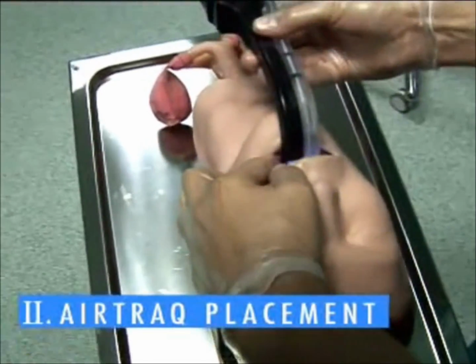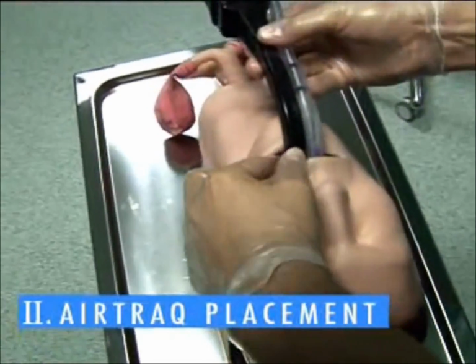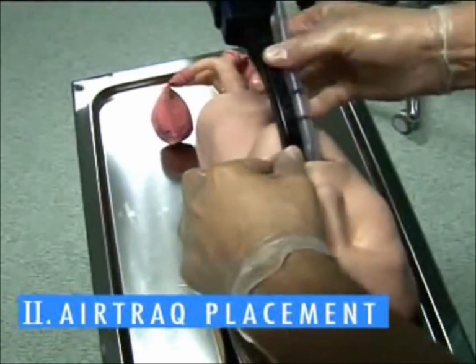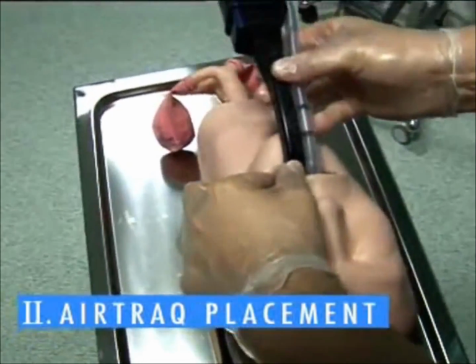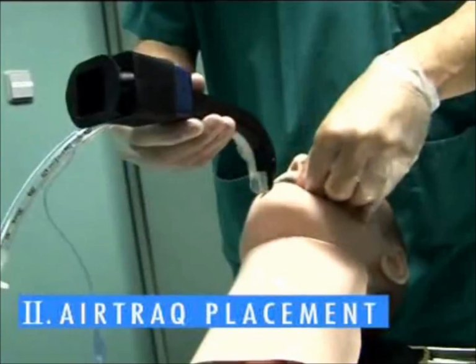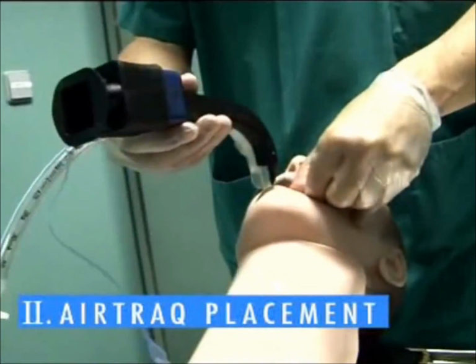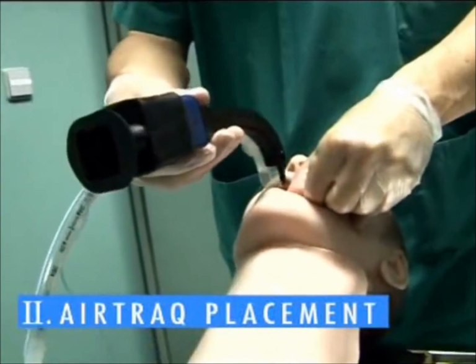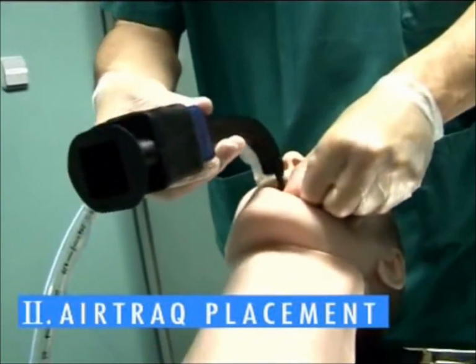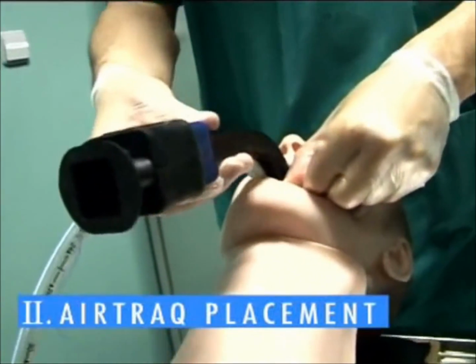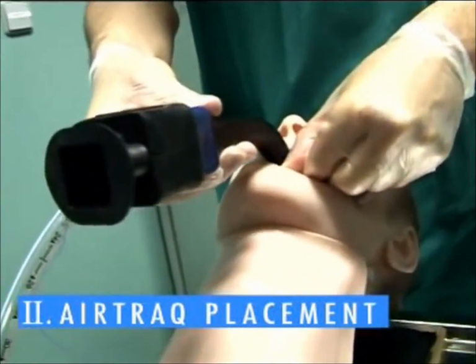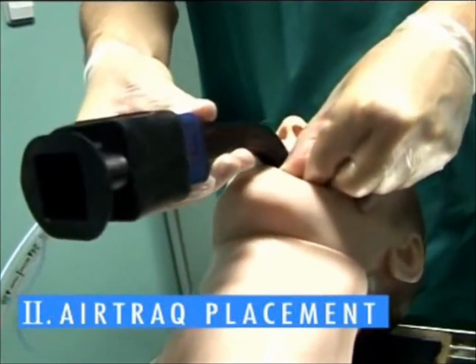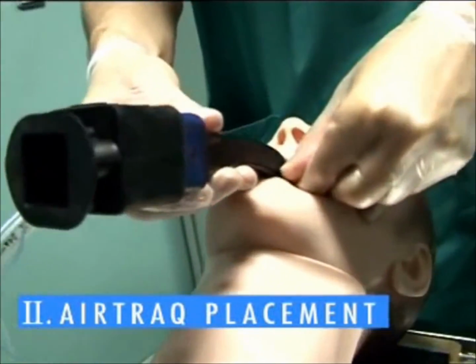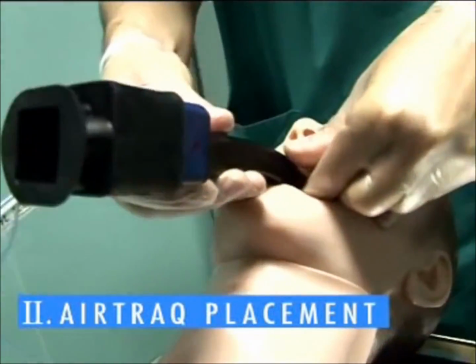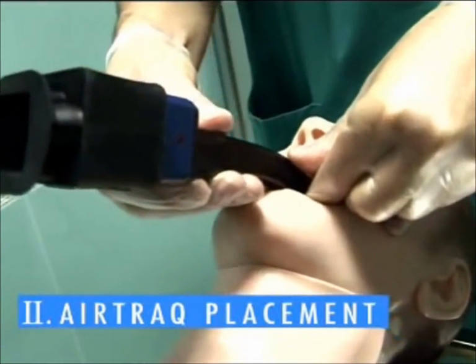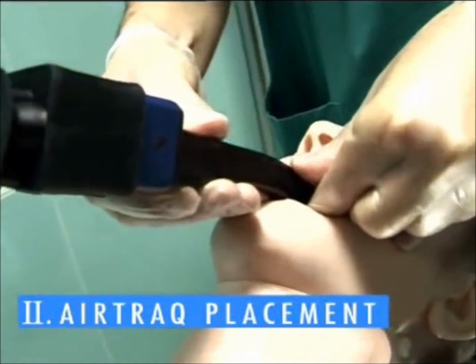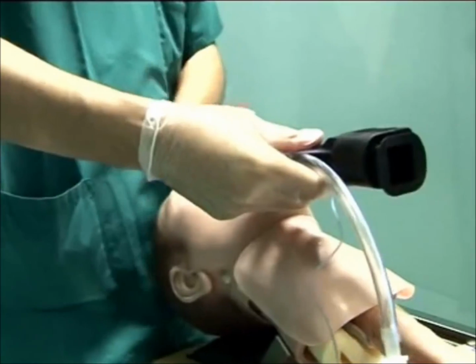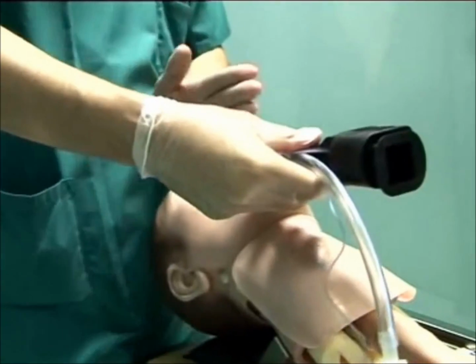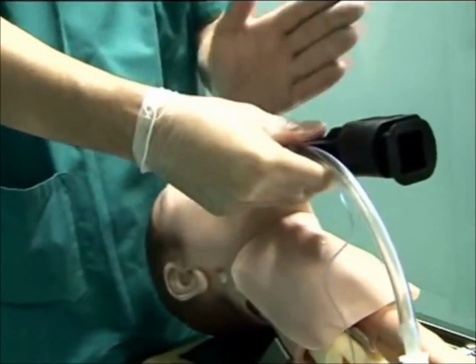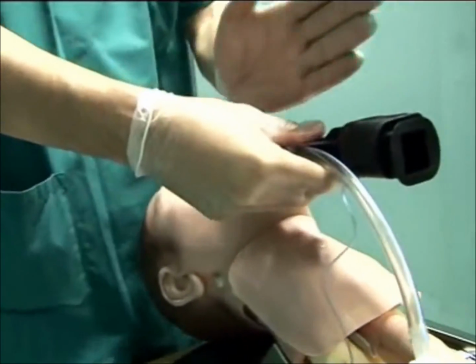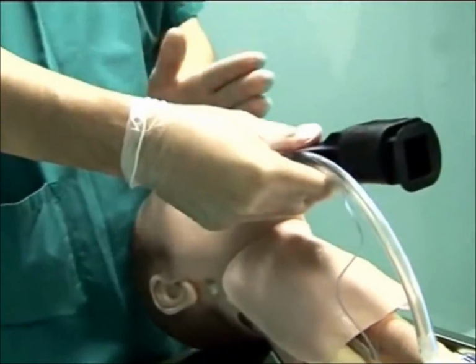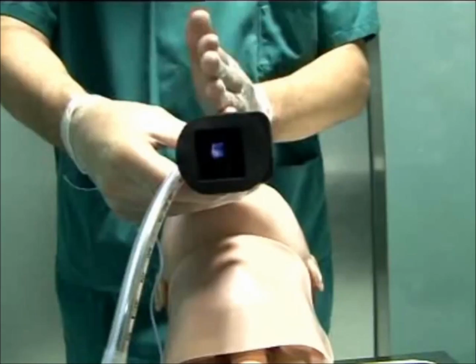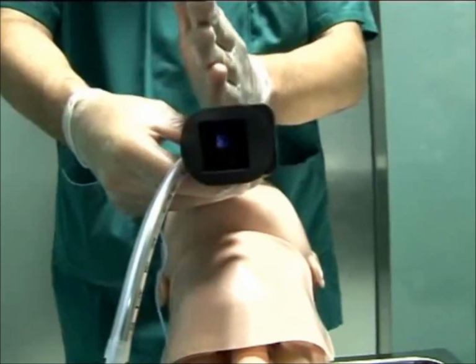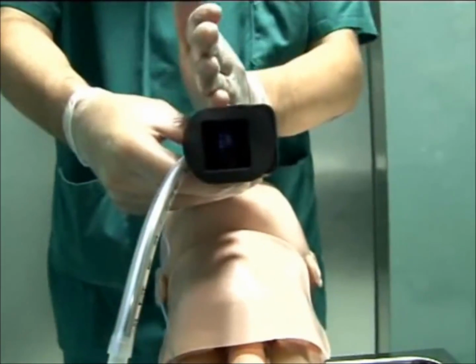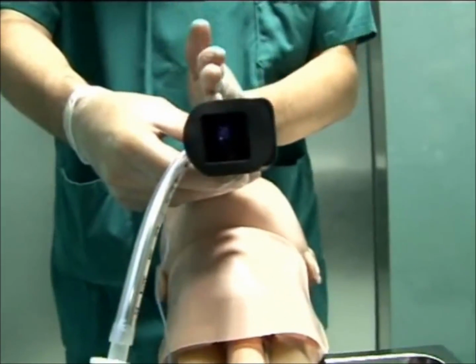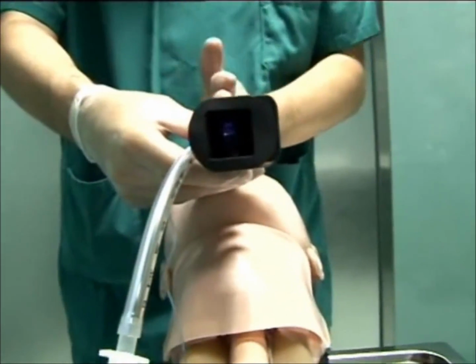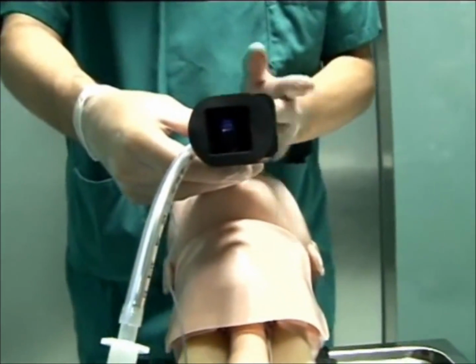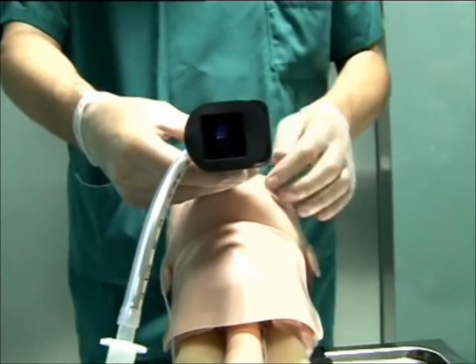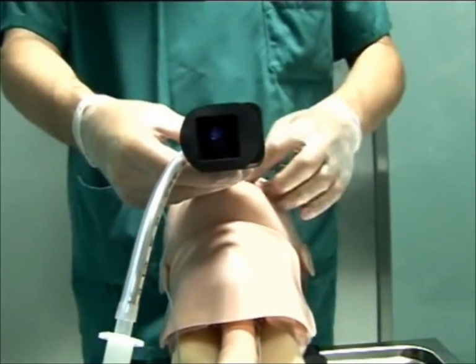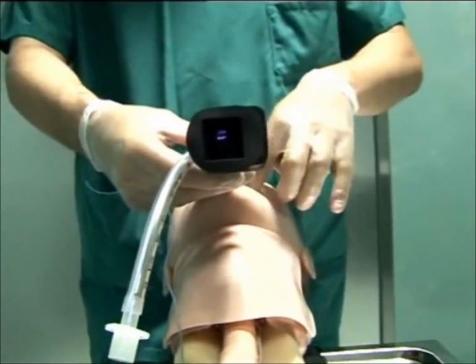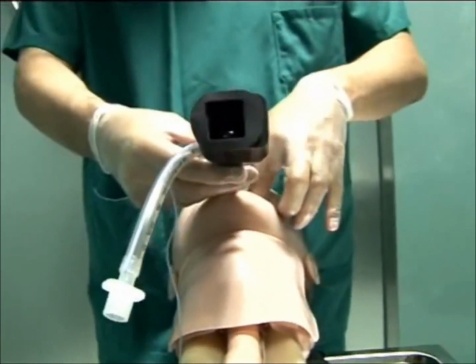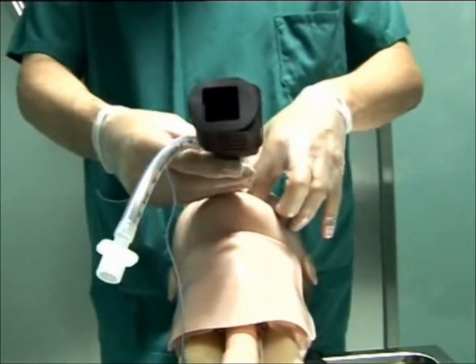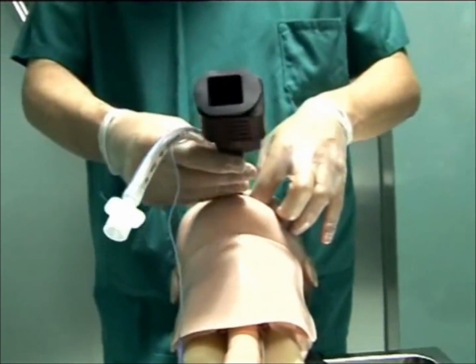Insert along the patient's midline. To avoid pushing the tongue inward, fully insert the tip of the air-track before rotating it up.